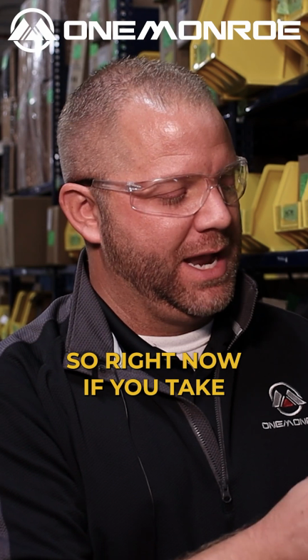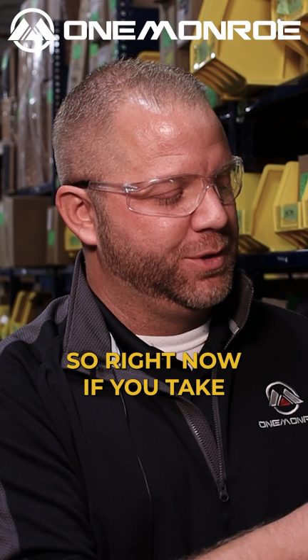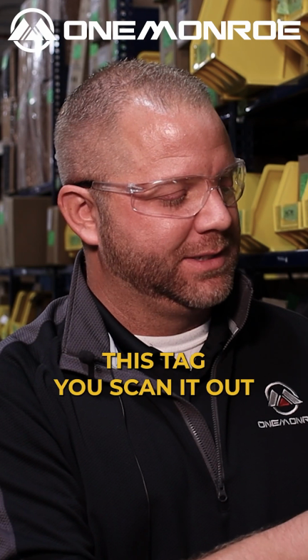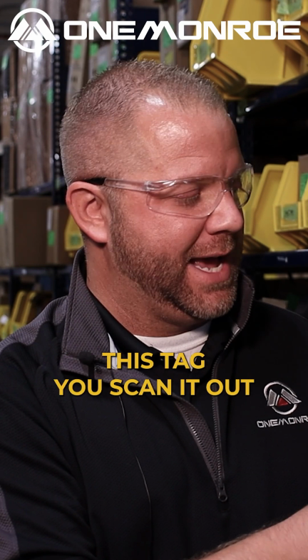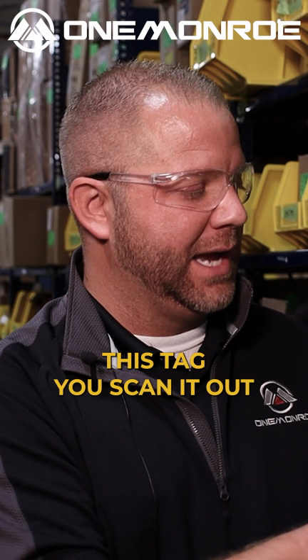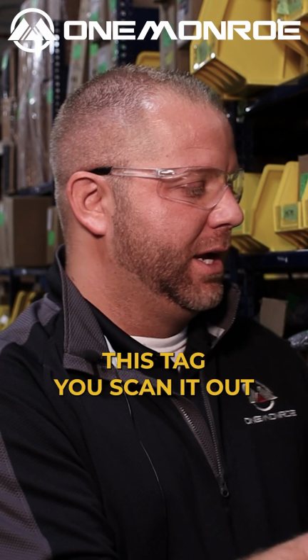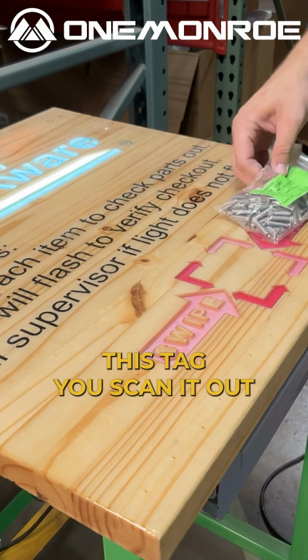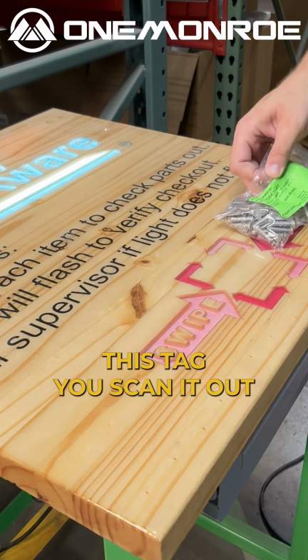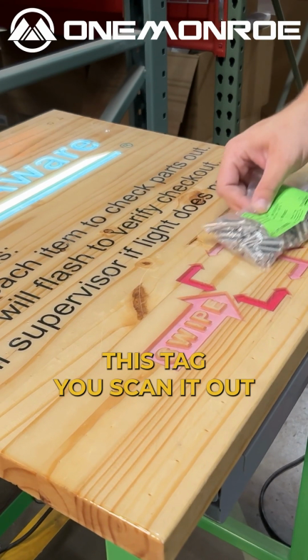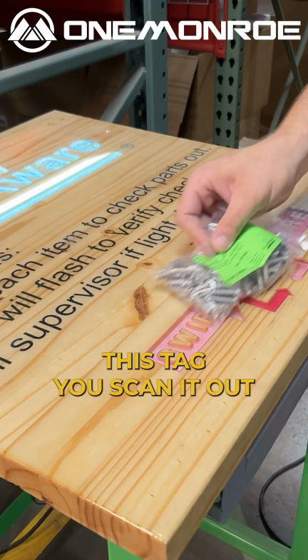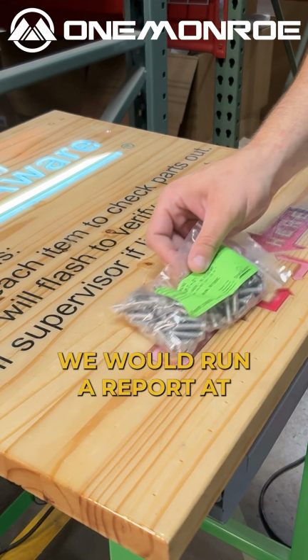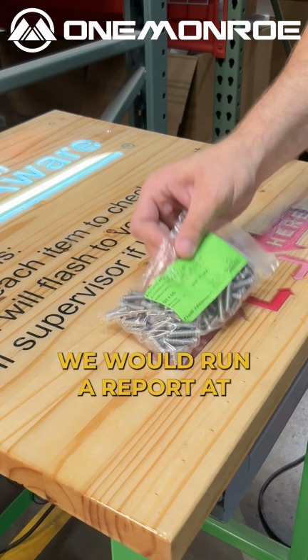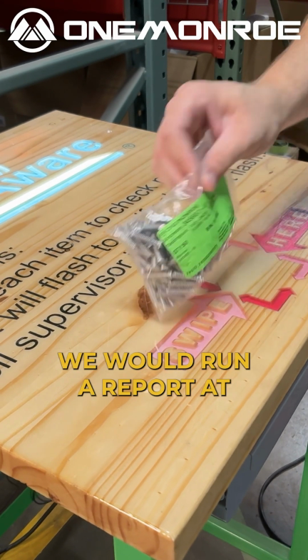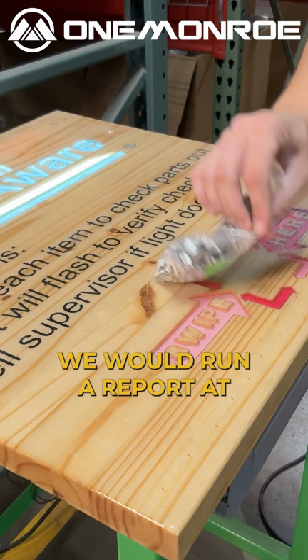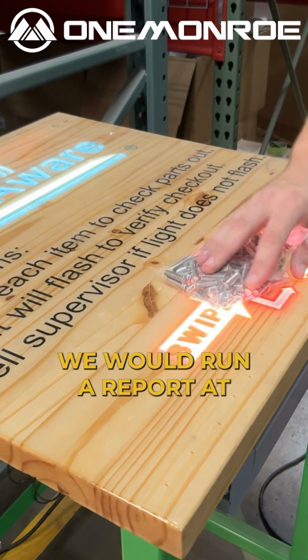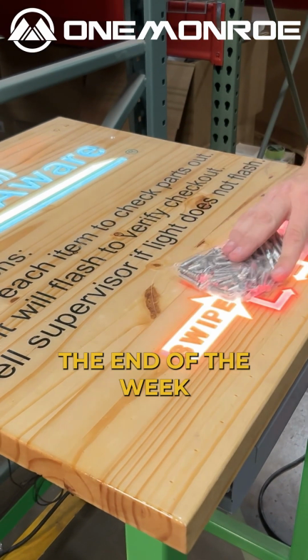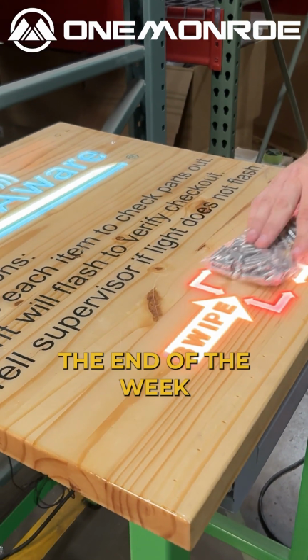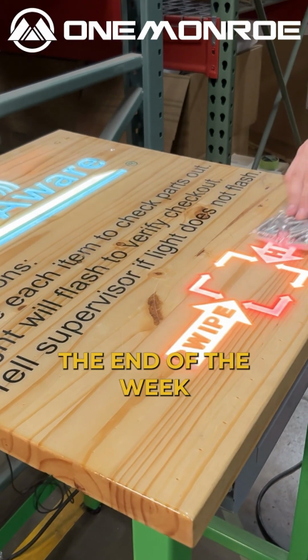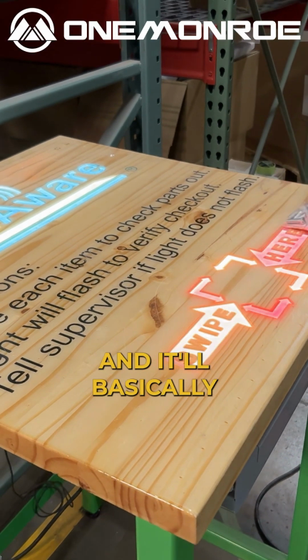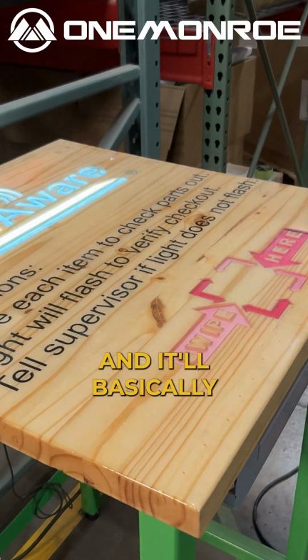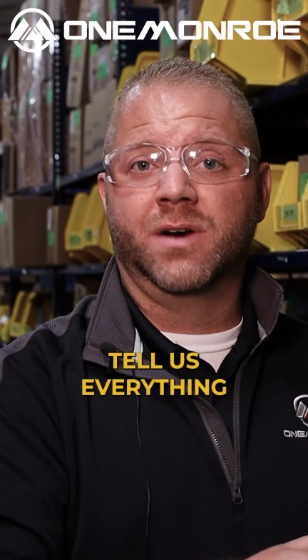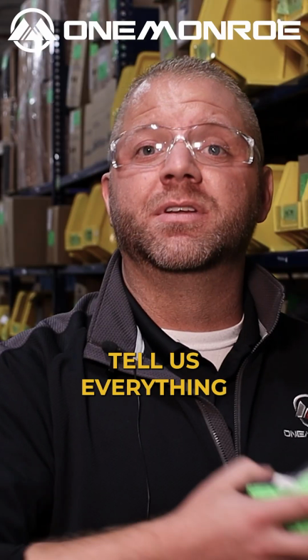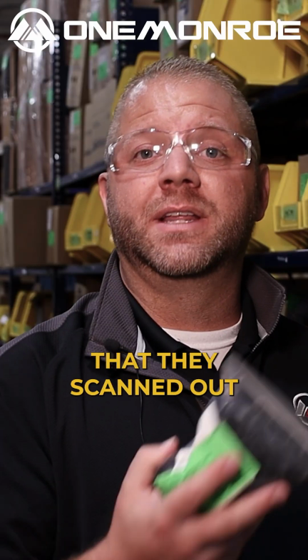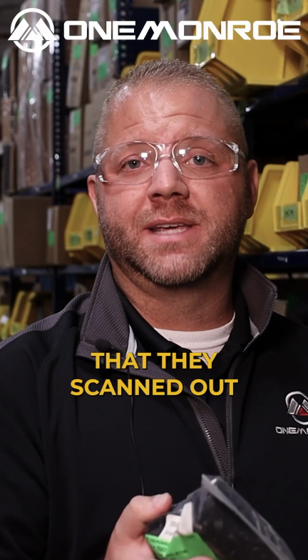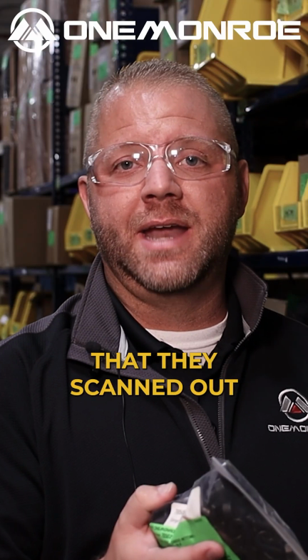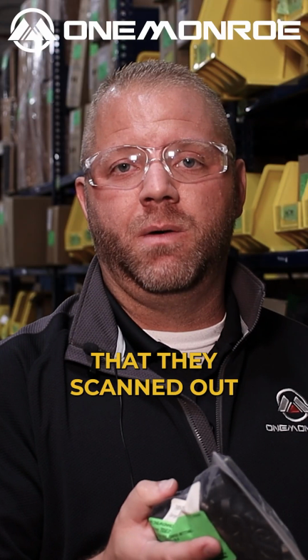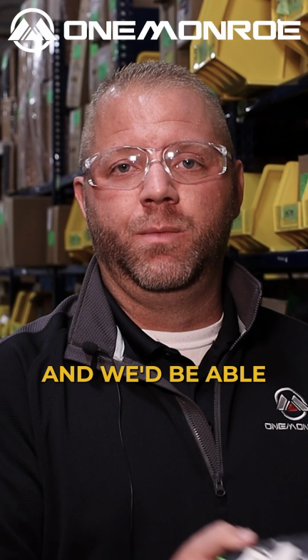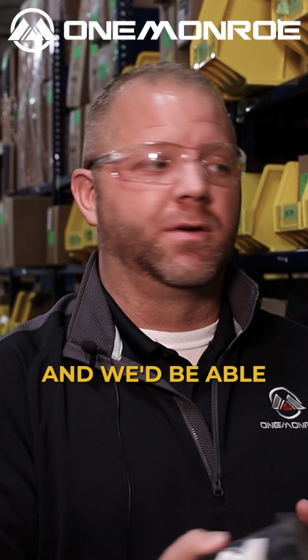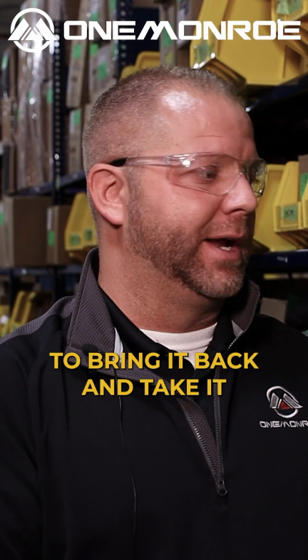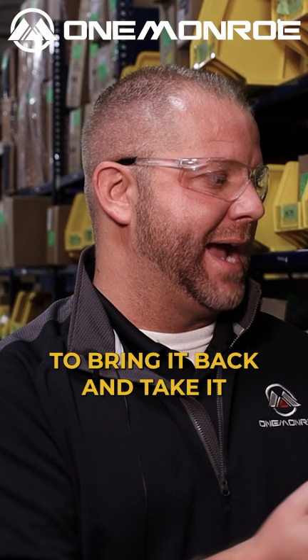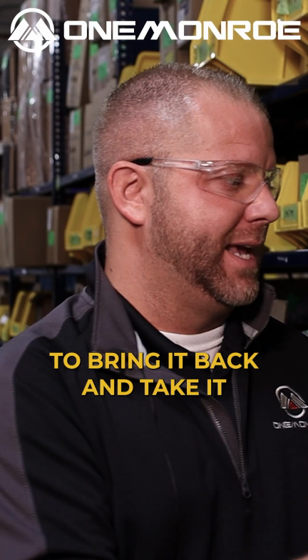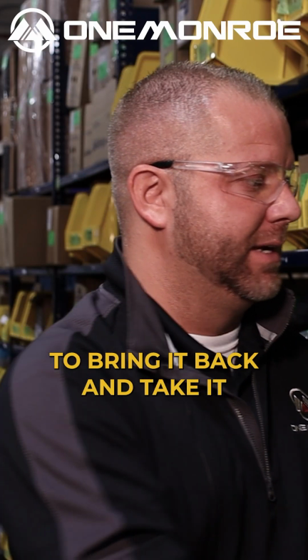Right now, if you take this tag and scan it out, we run a report at the end of the week that tells us everything they scanned out, and we're able to bring it back and restock.